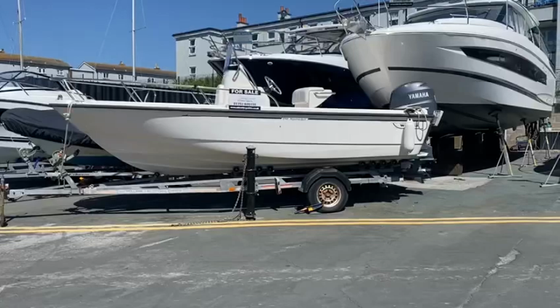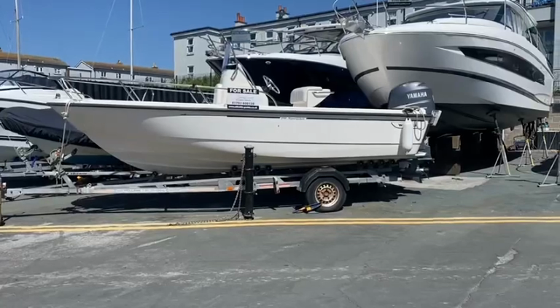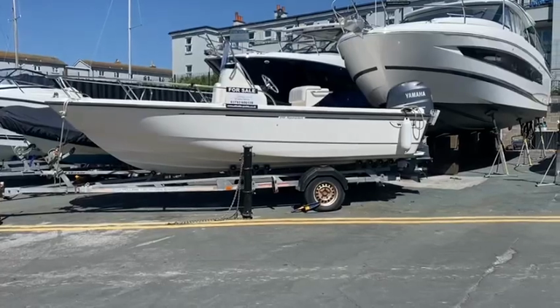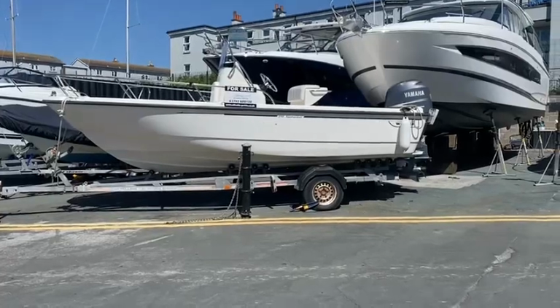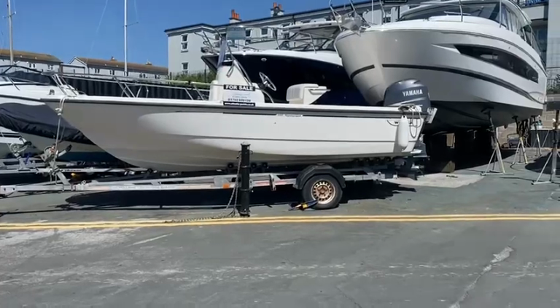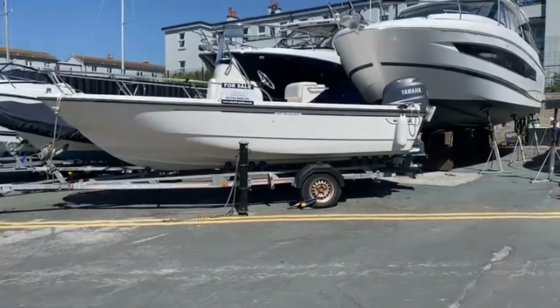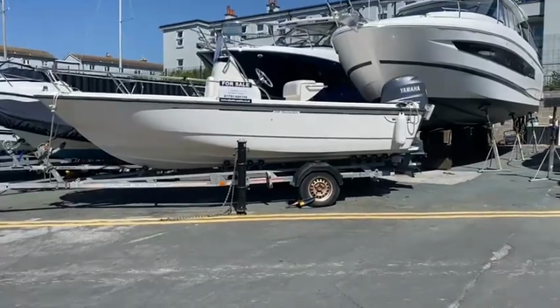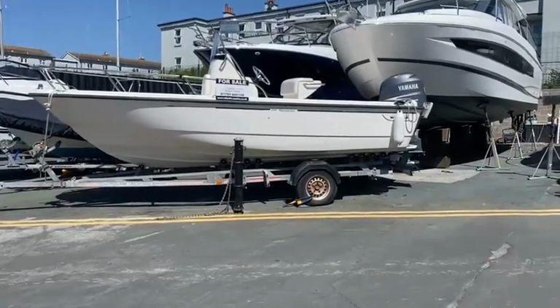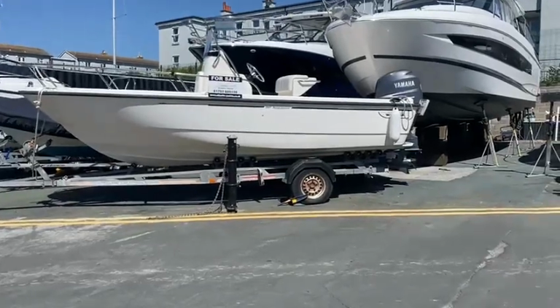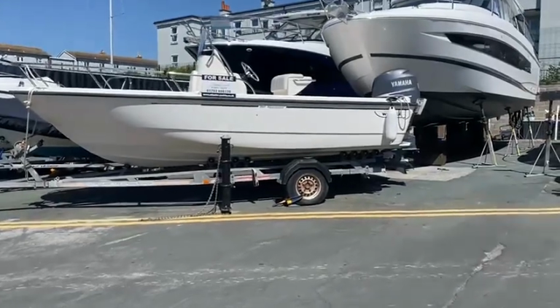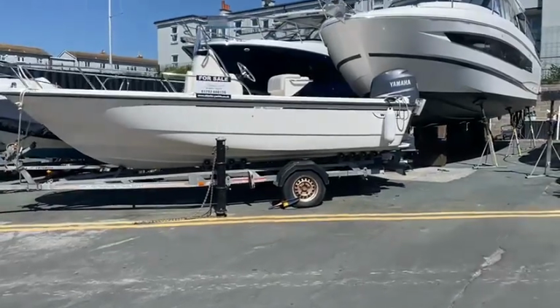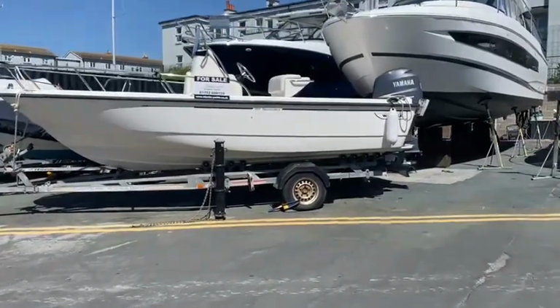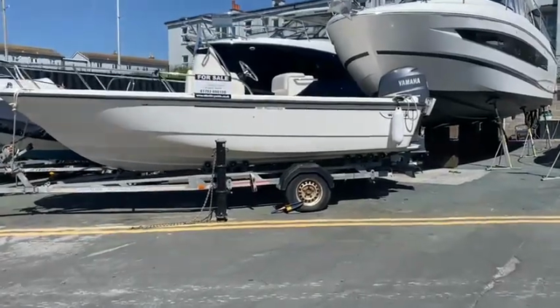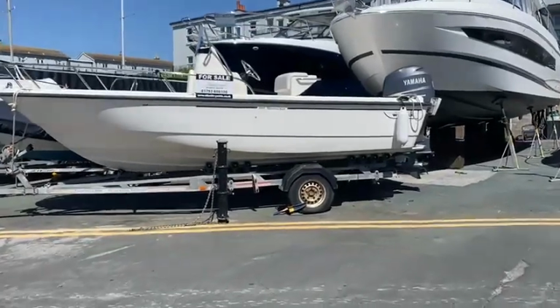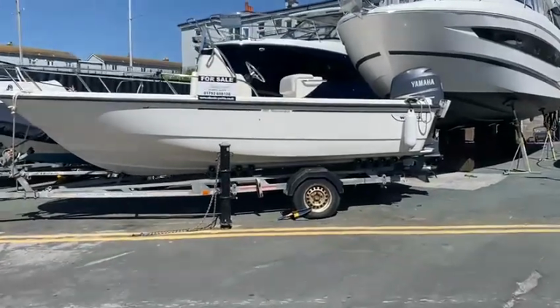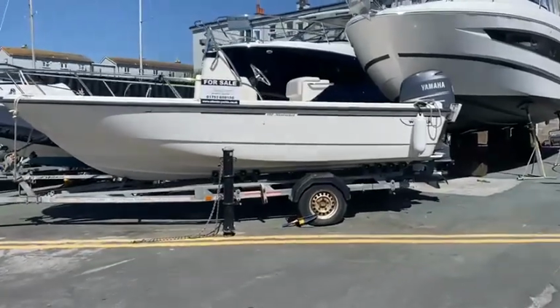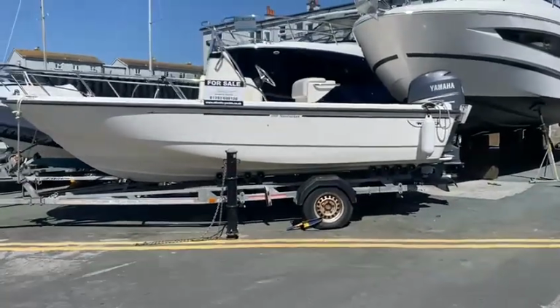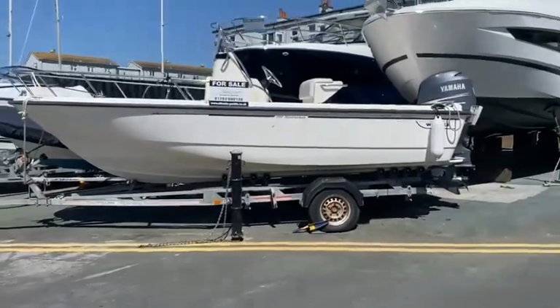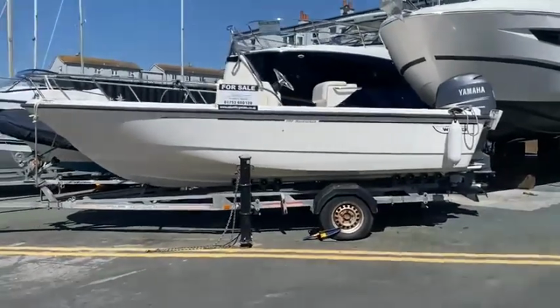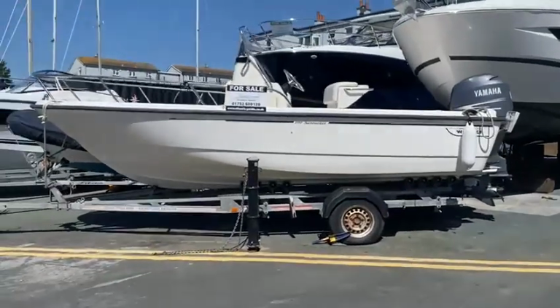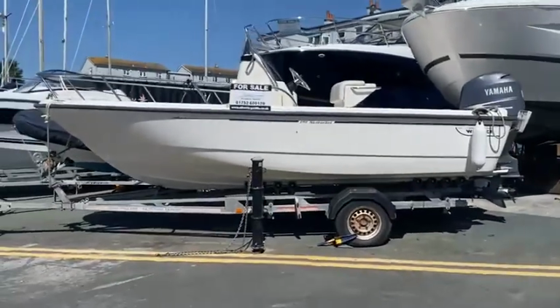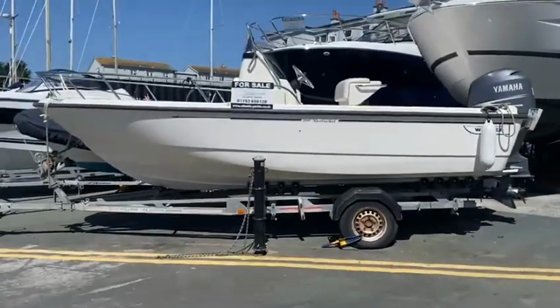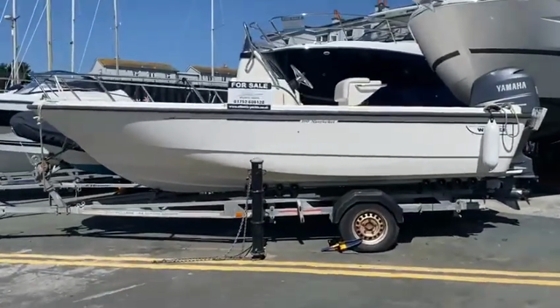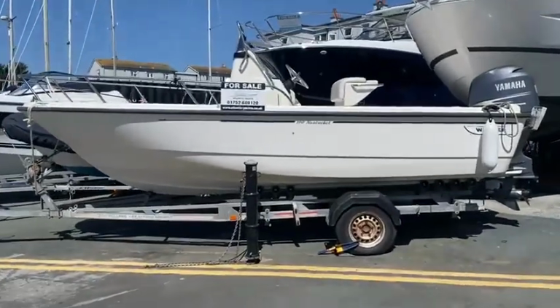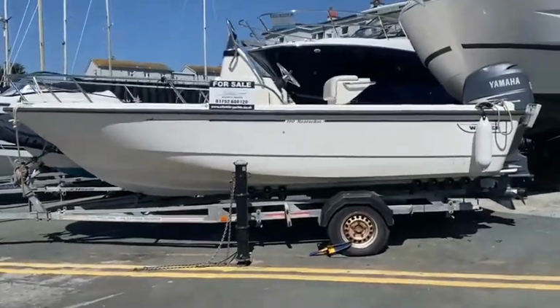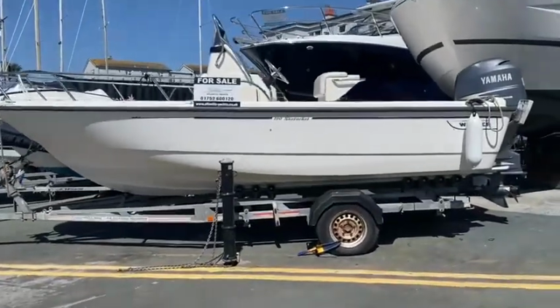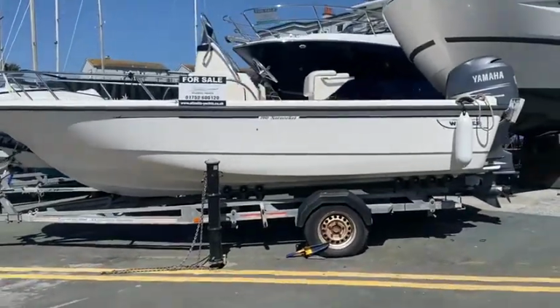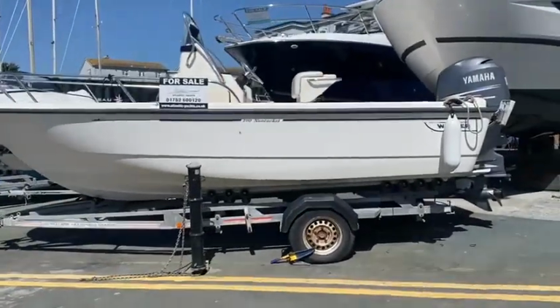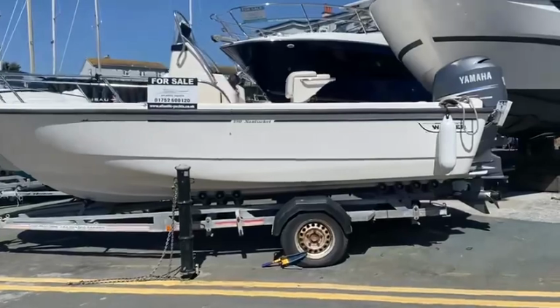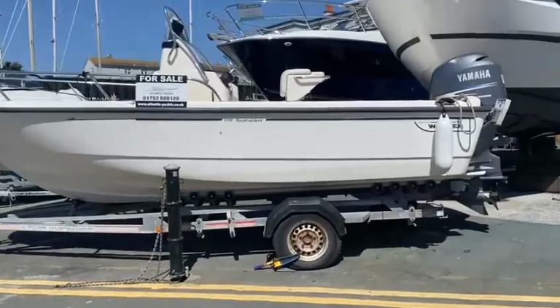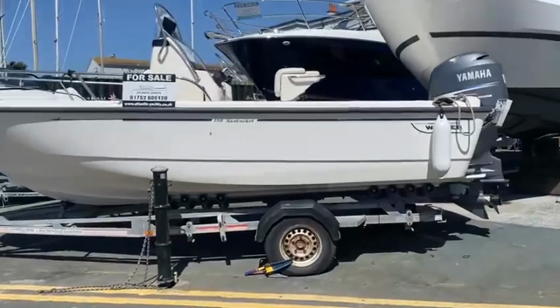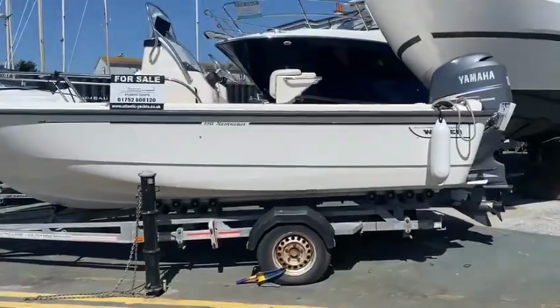Hi Heather. This is a video requested on the Boston Whaler 190 Nantucket that we have for sale.